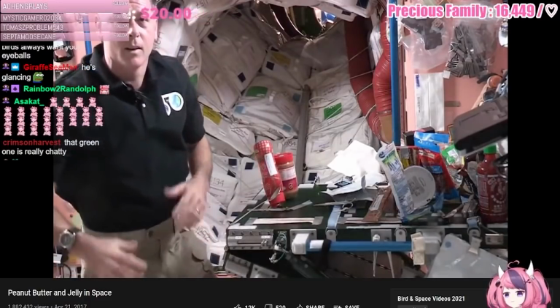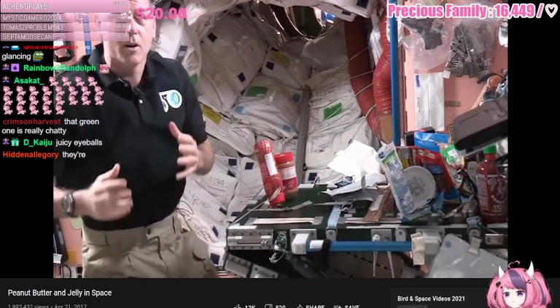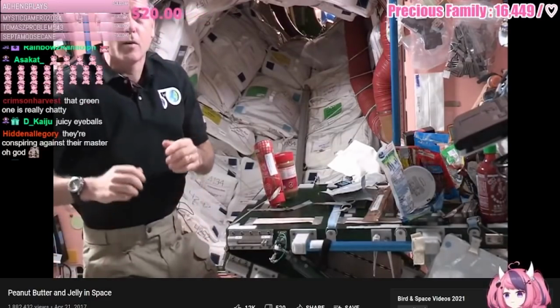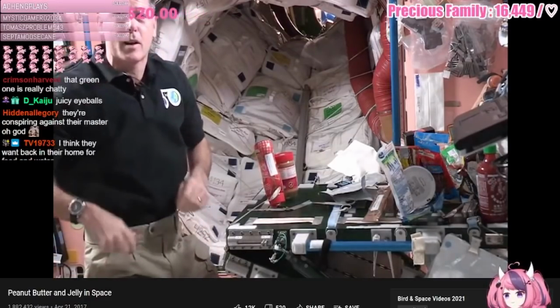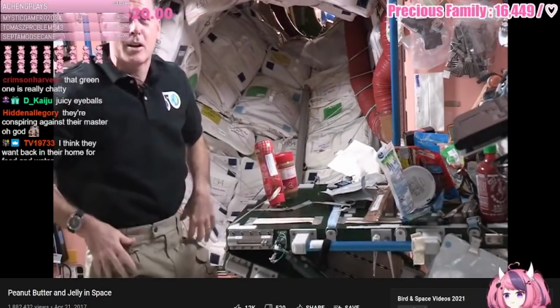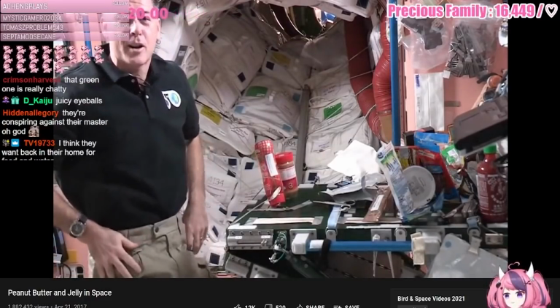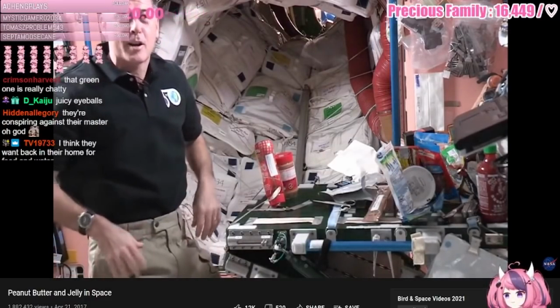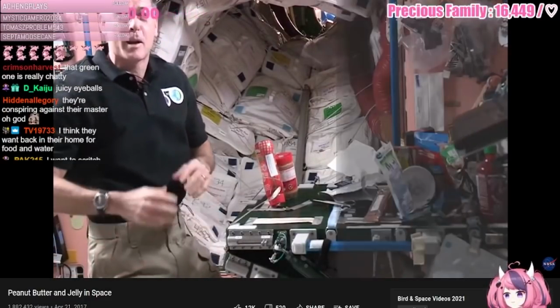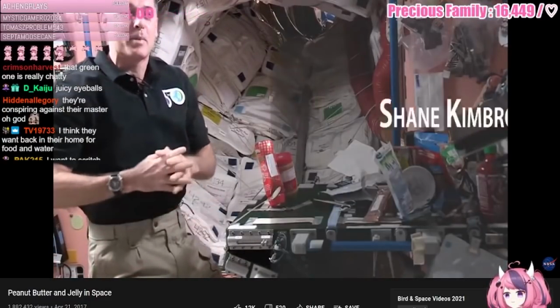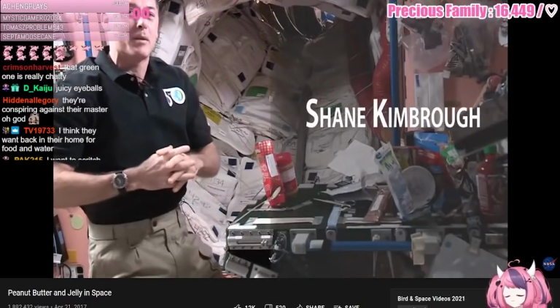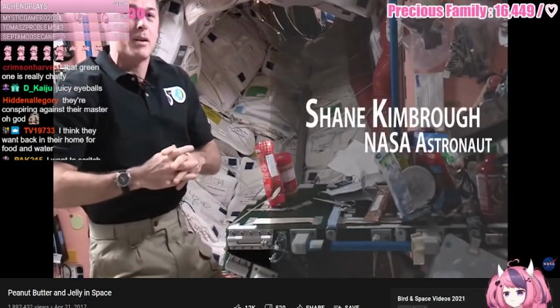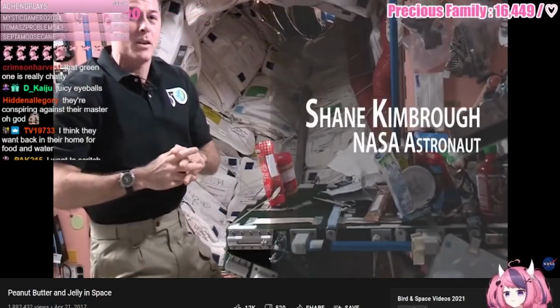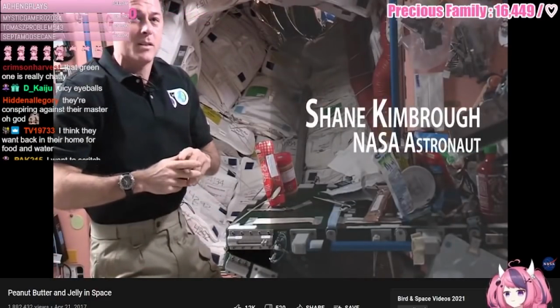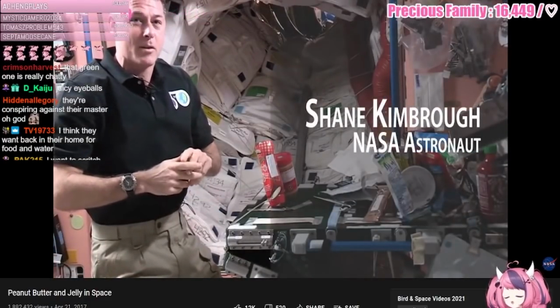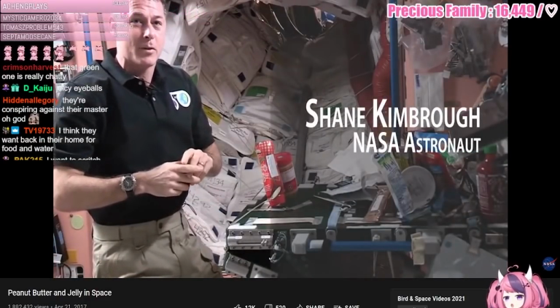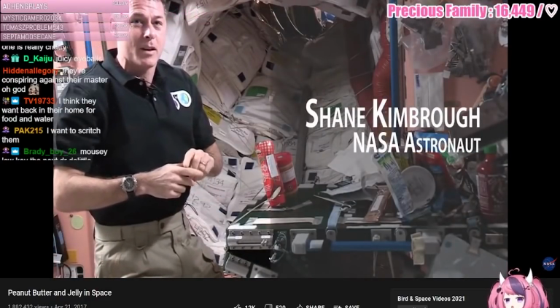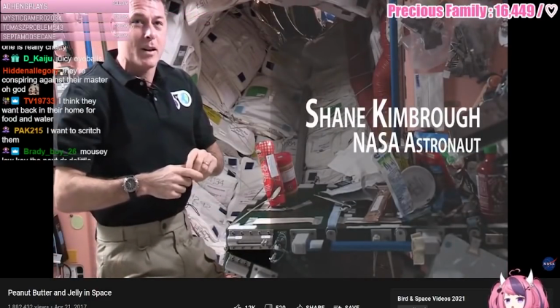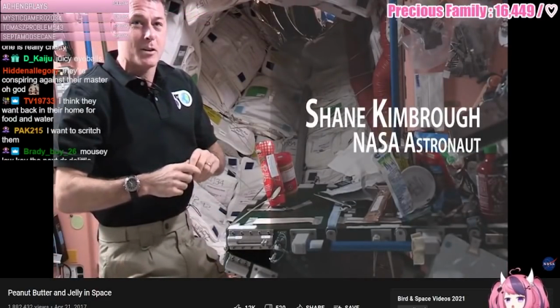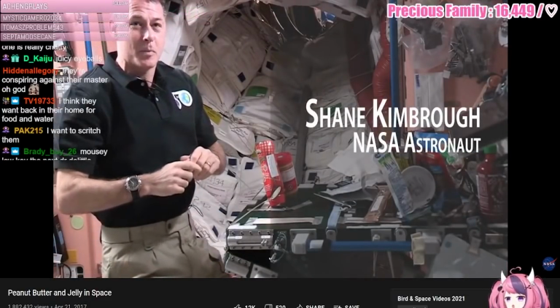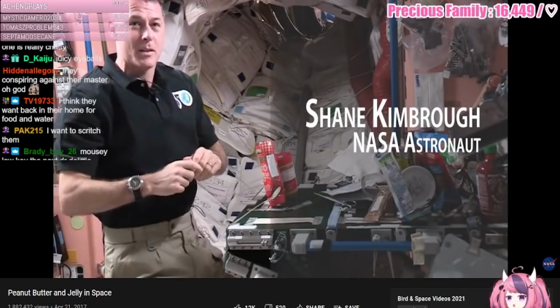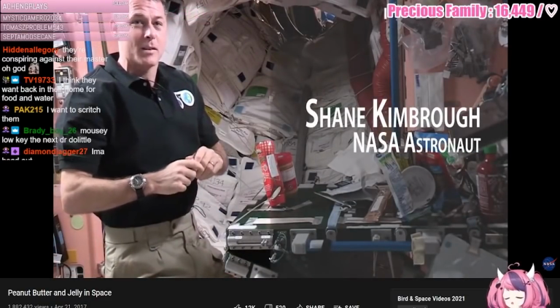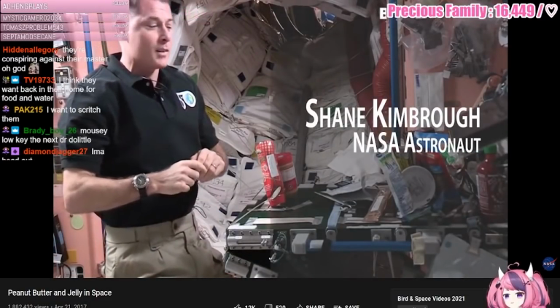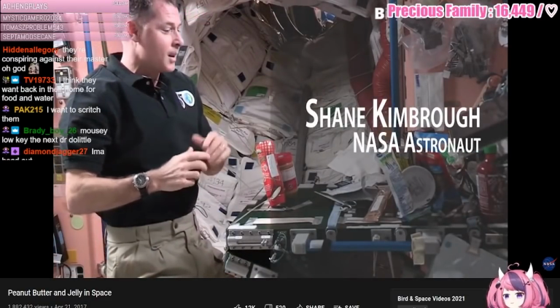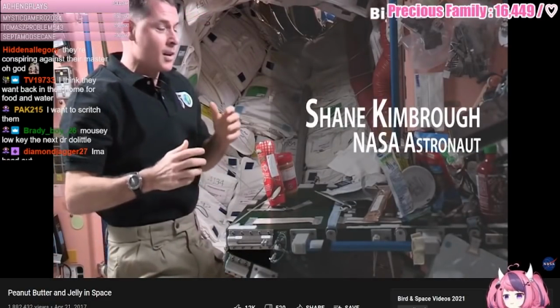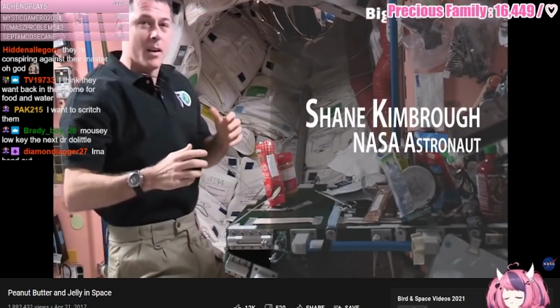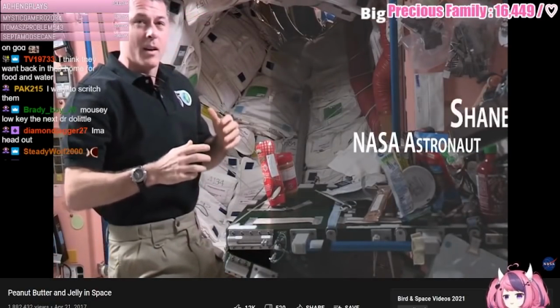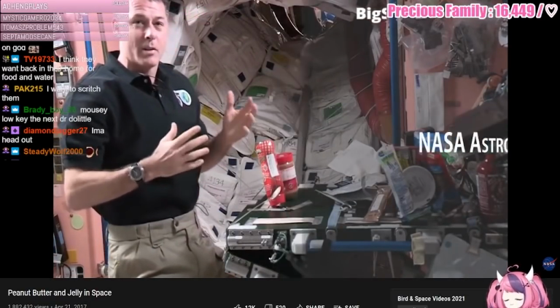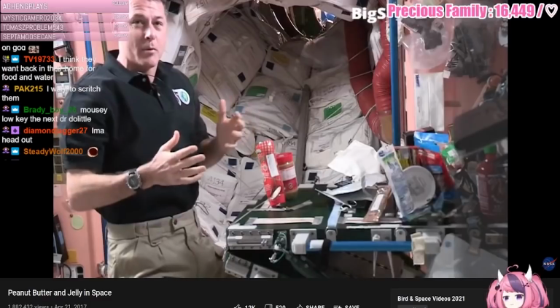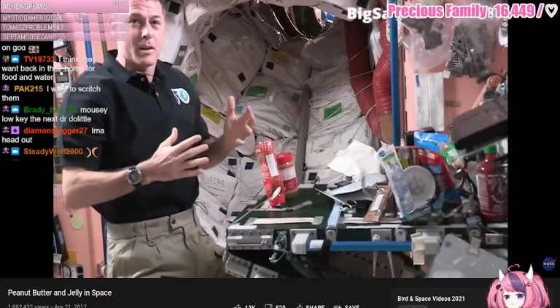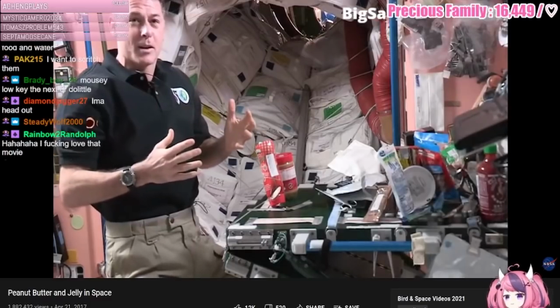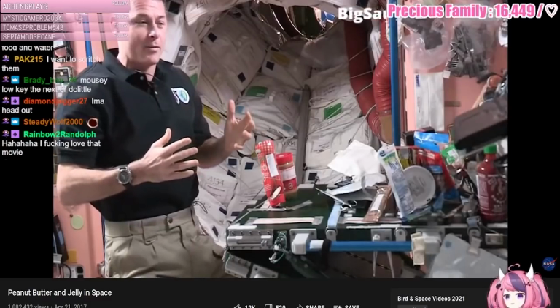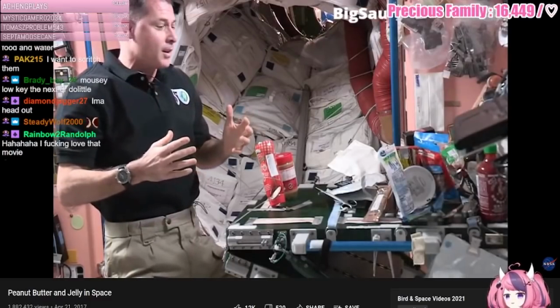Hello everyone, I'm going to show you how to make a peanut butter and jelly sandwich from the International Space Station. Every time we eat it's kind of fun up here.